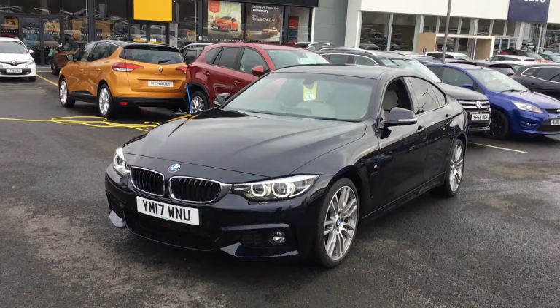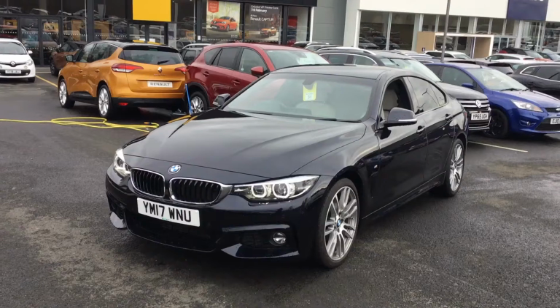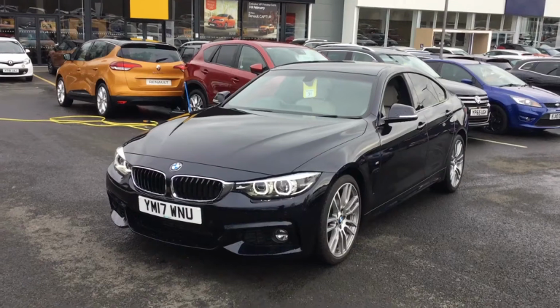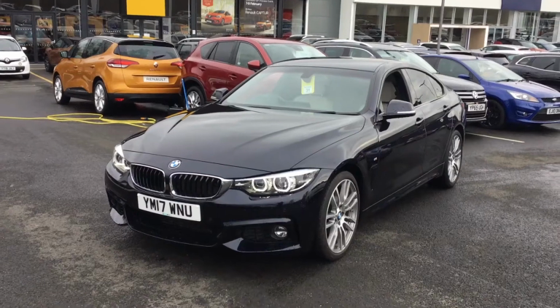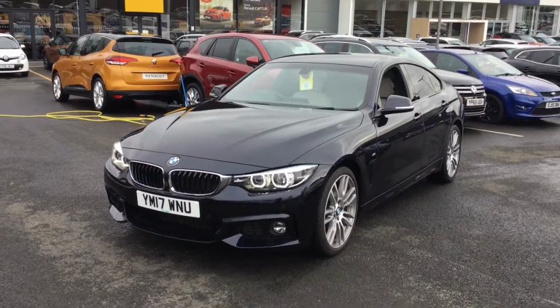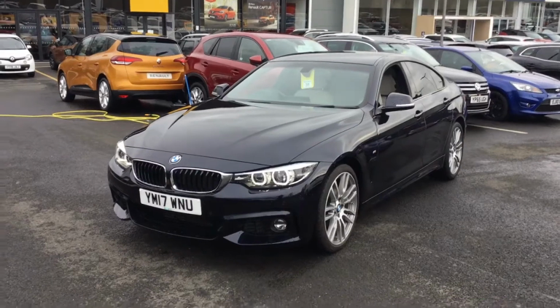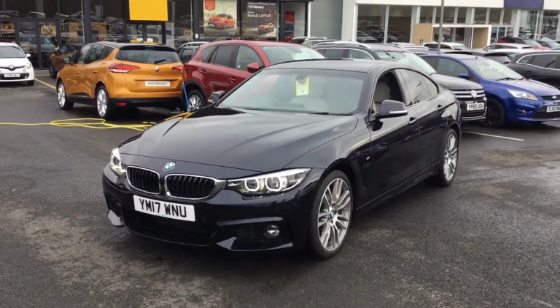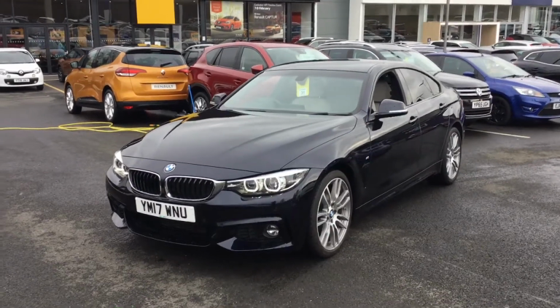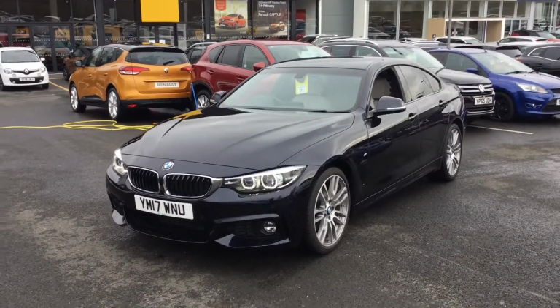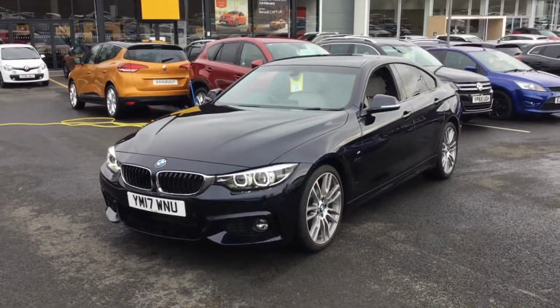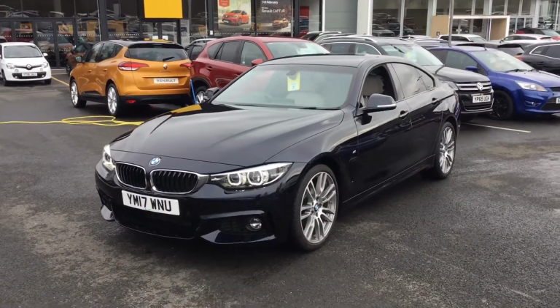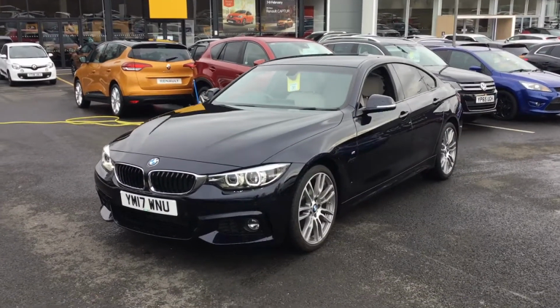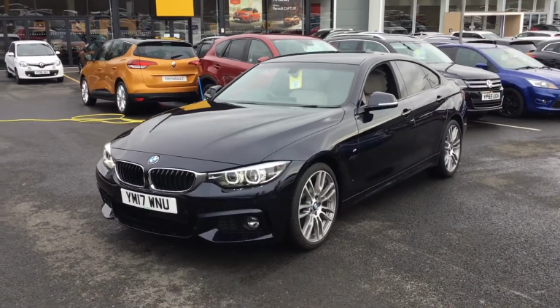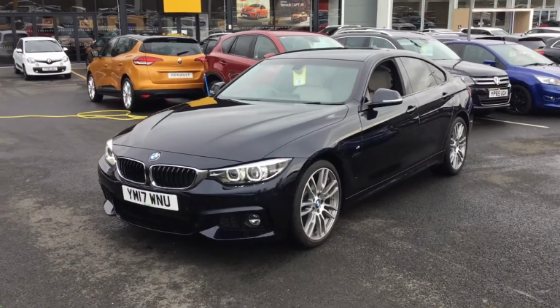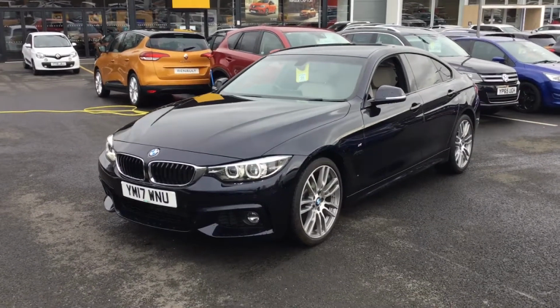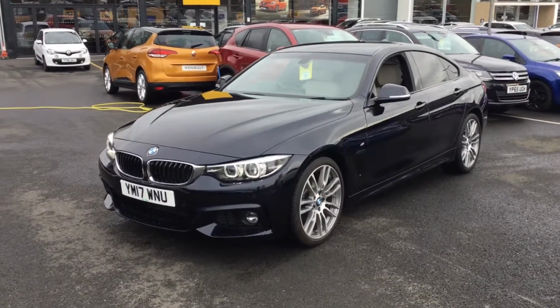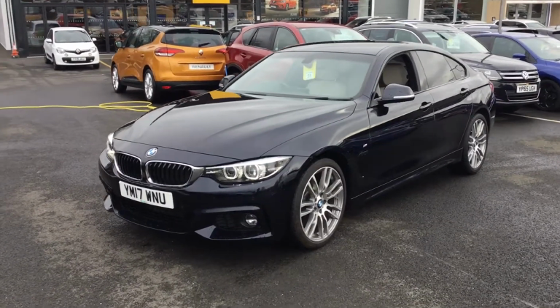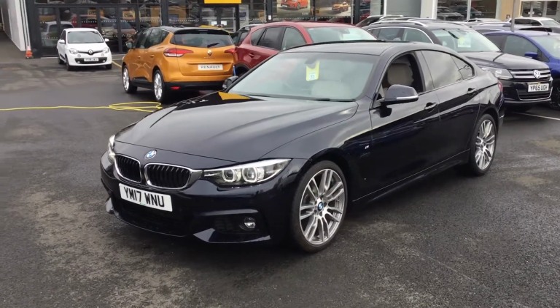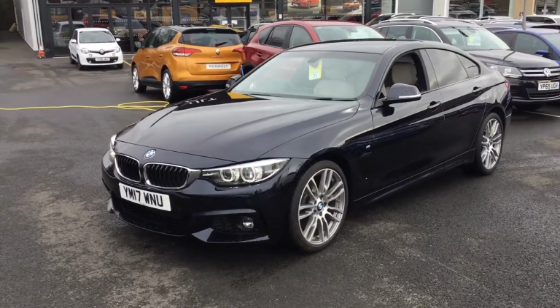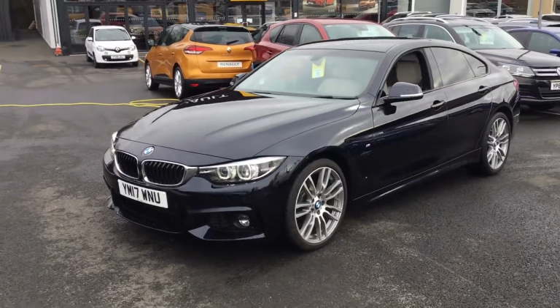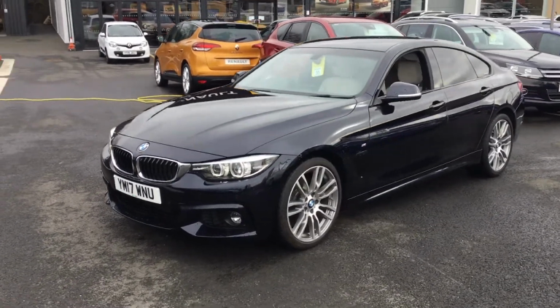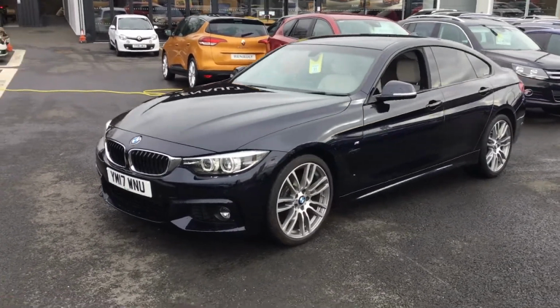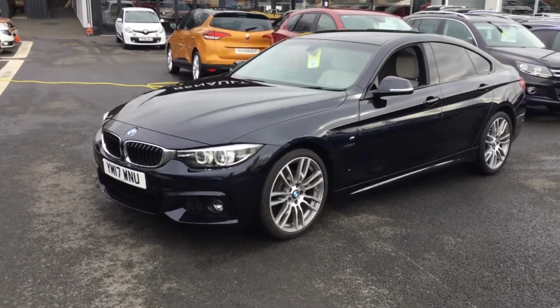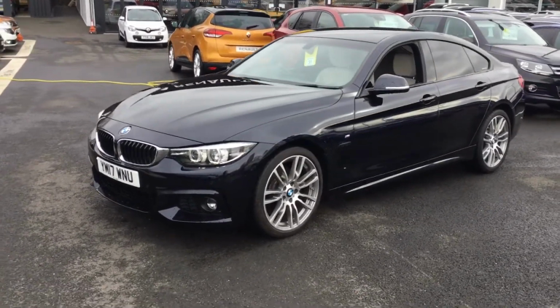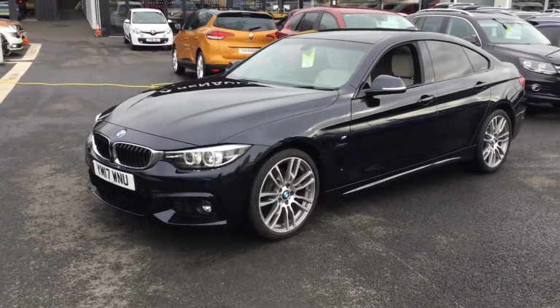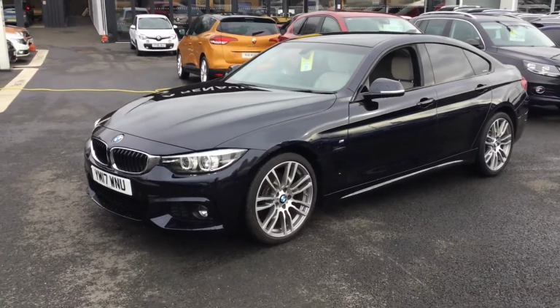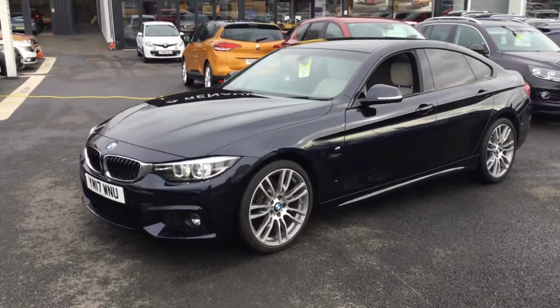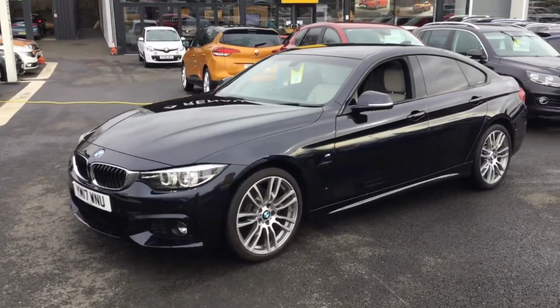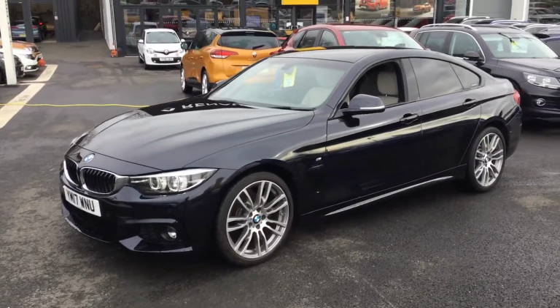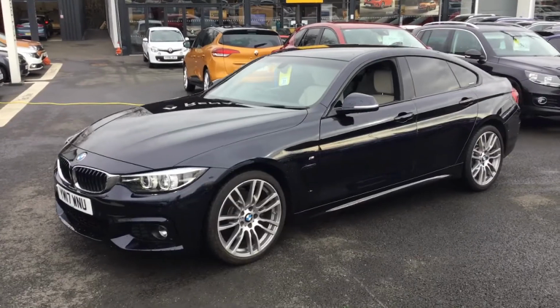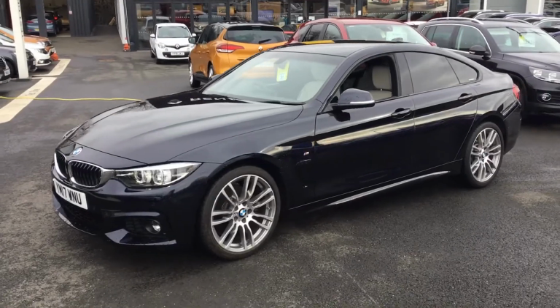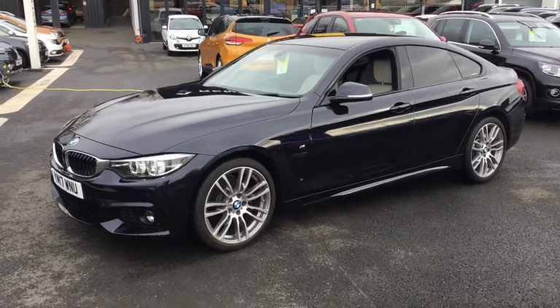Alright guys, my name's Nathan from Stoneacre Renault in Chesterfield. Here we have a BMW 430i Gran Coupé.